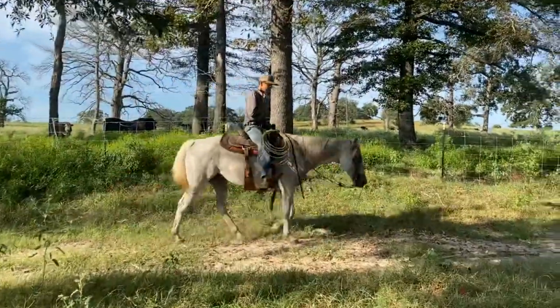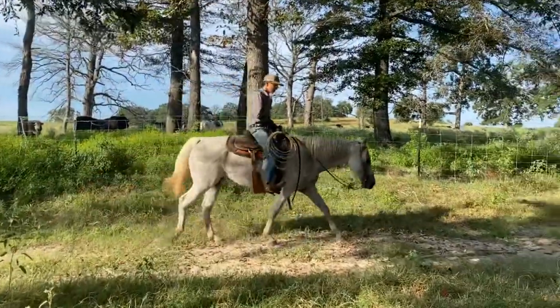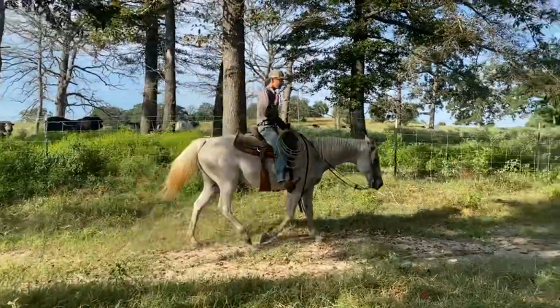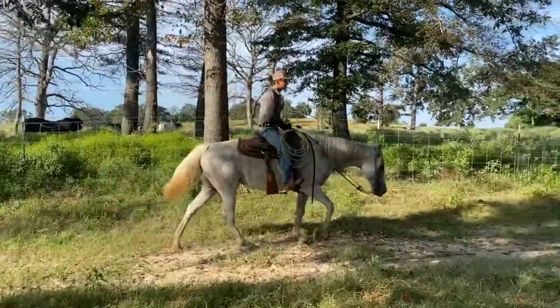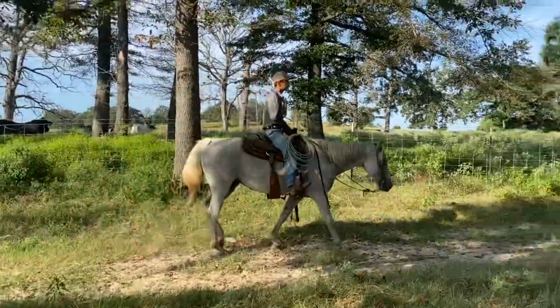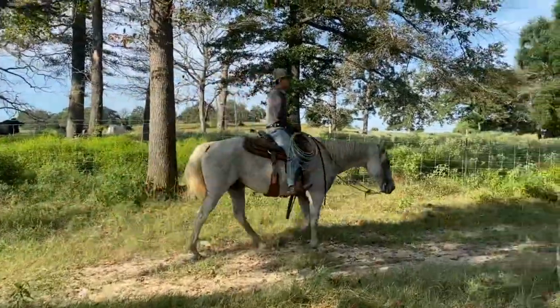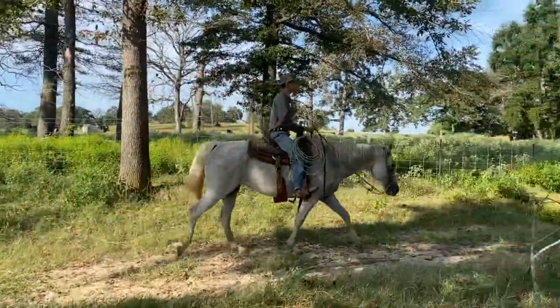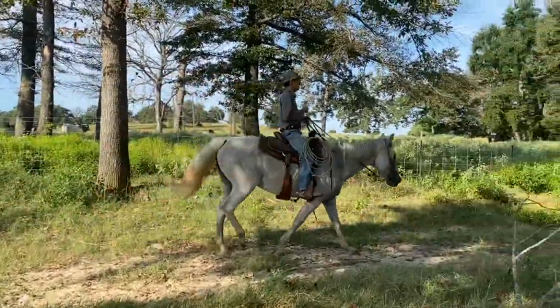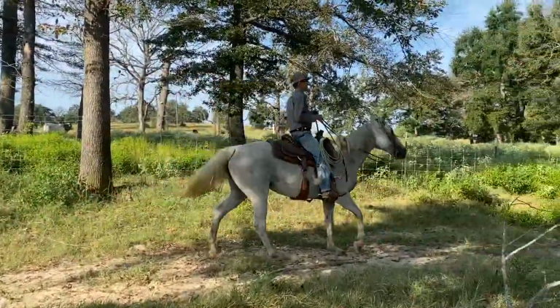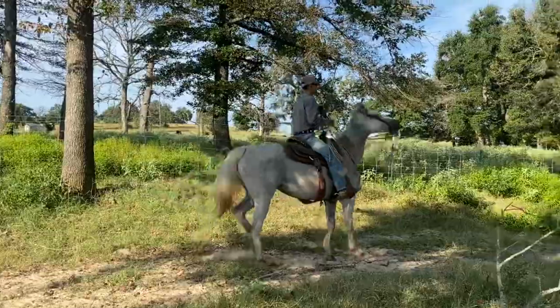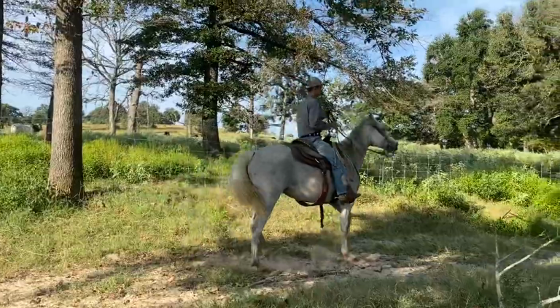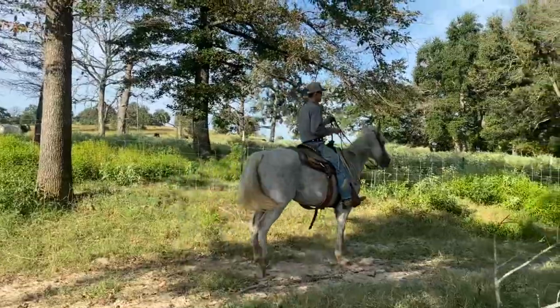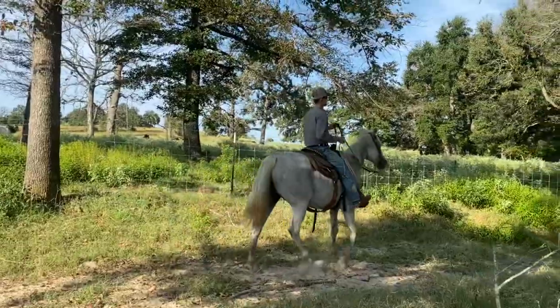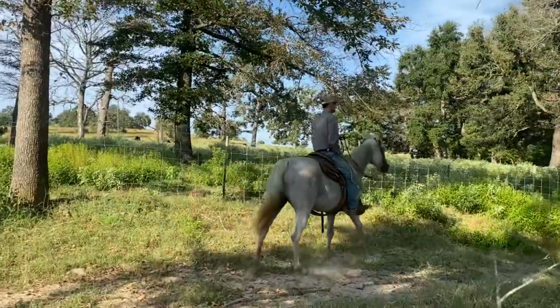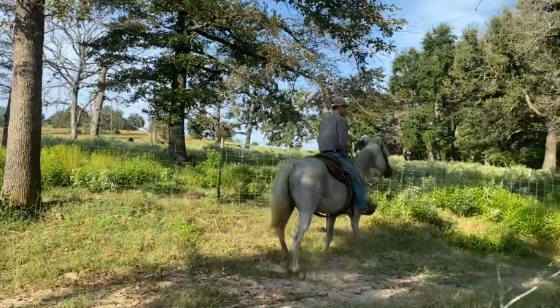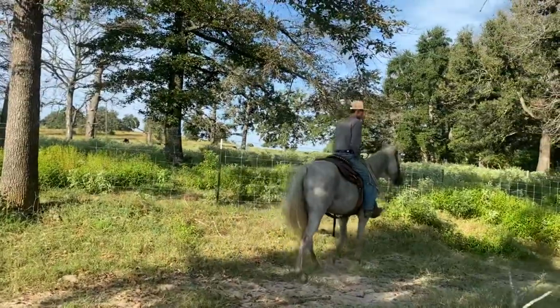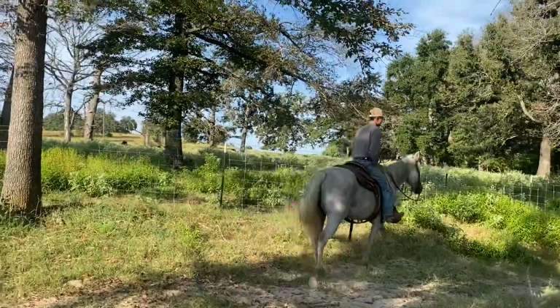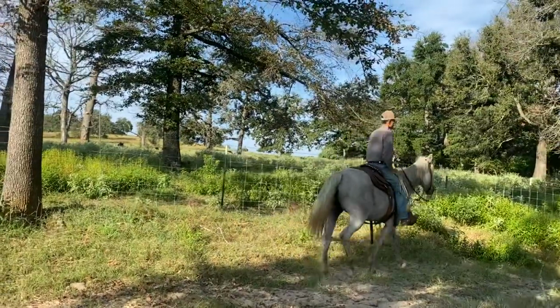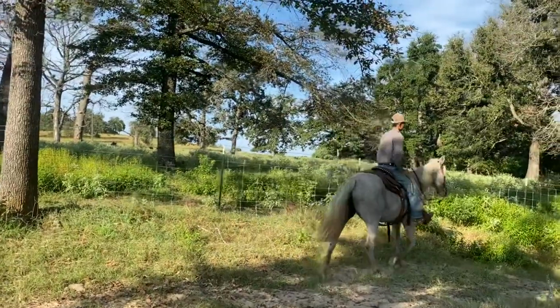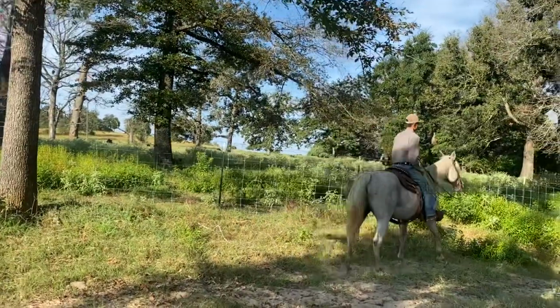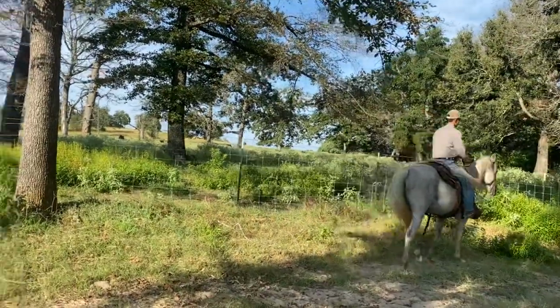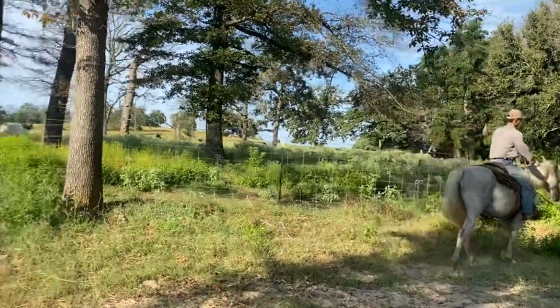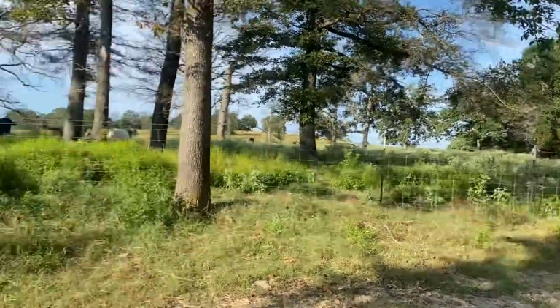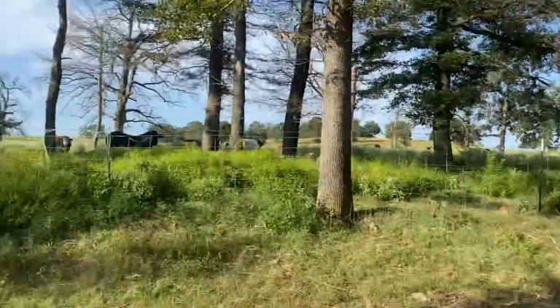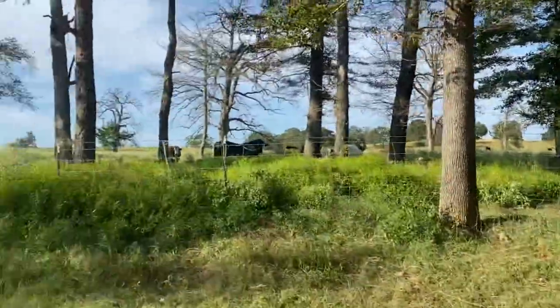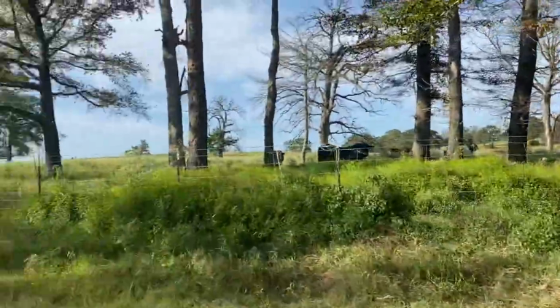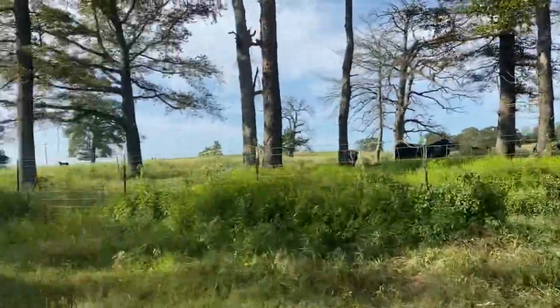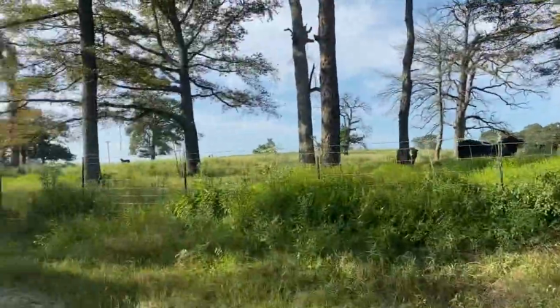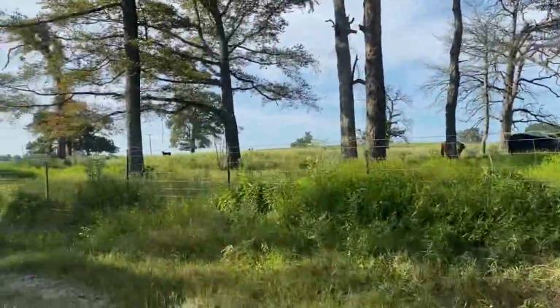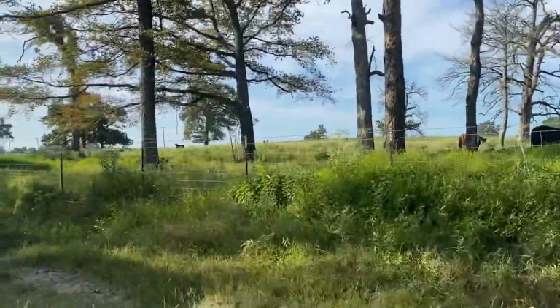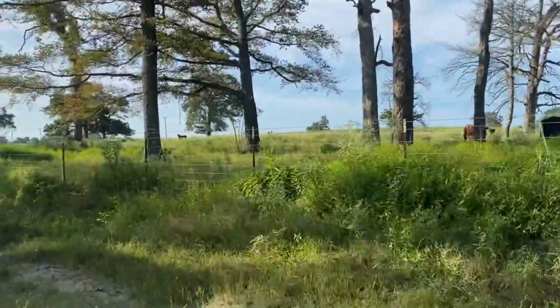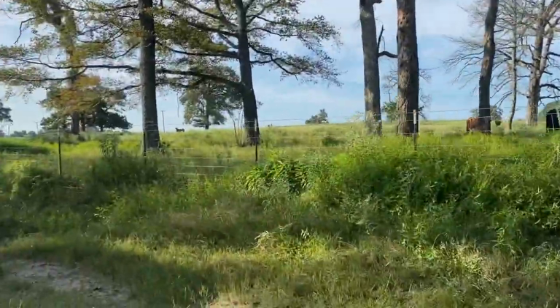That is one nice little mare right there. Like I say, she's two thousand dollars.